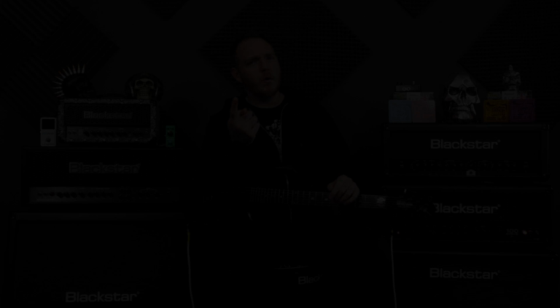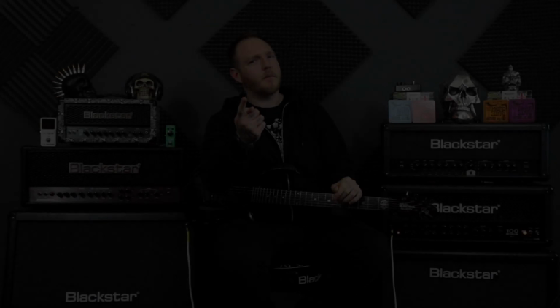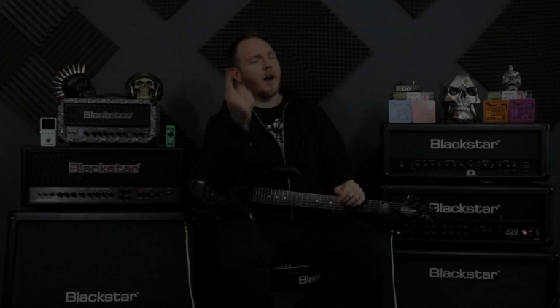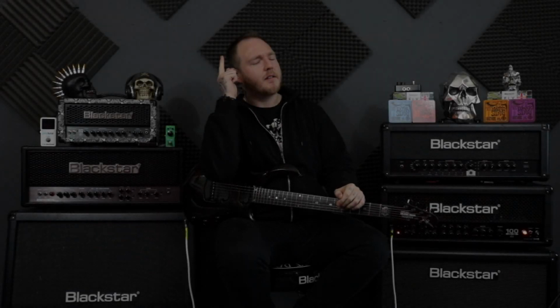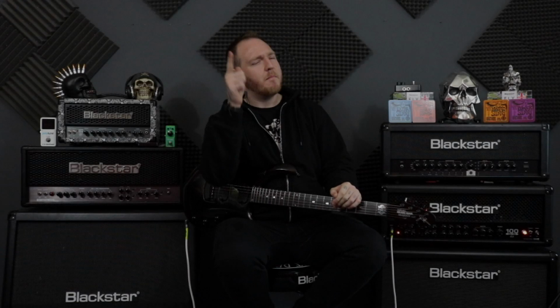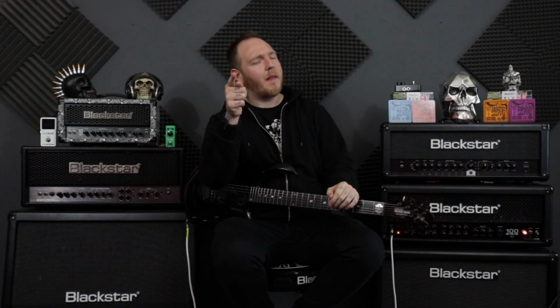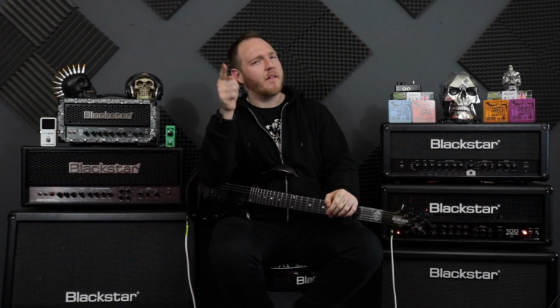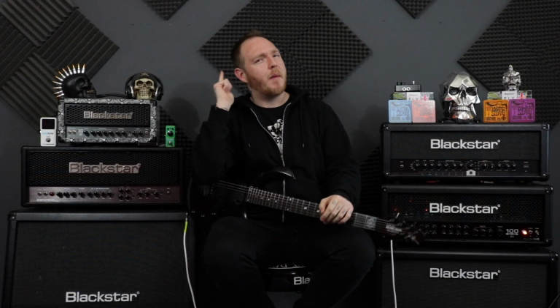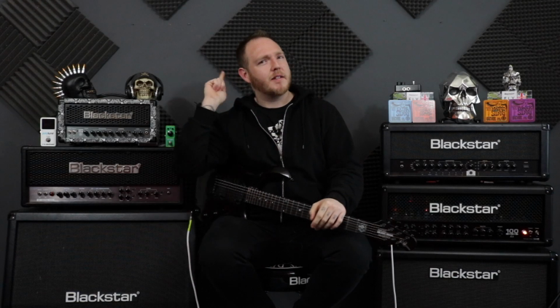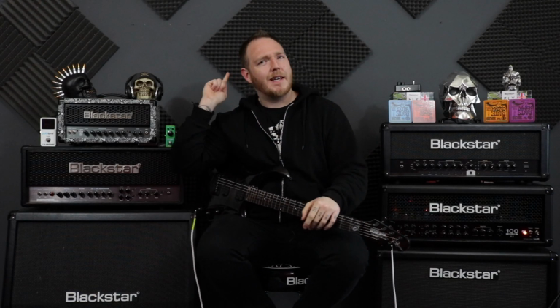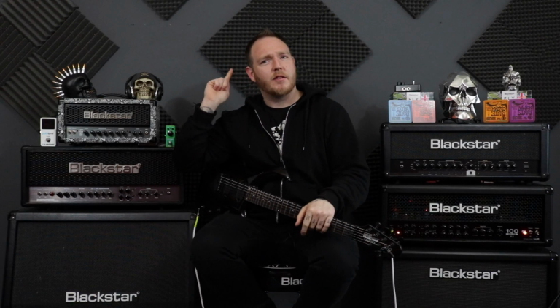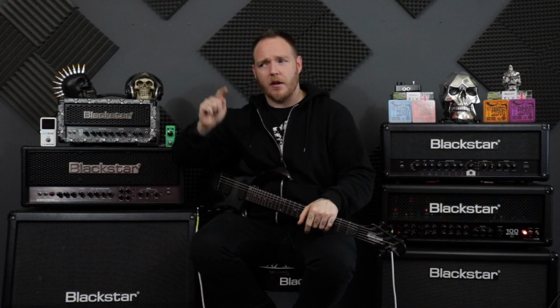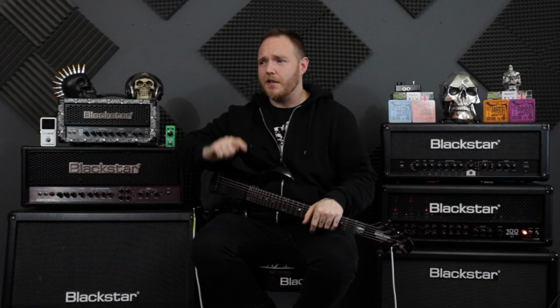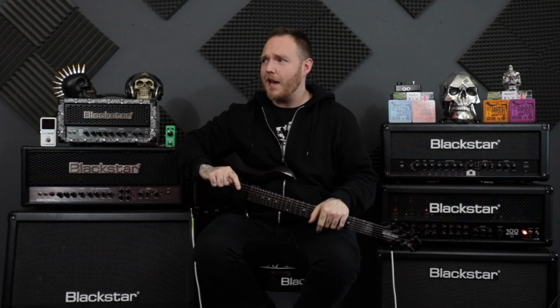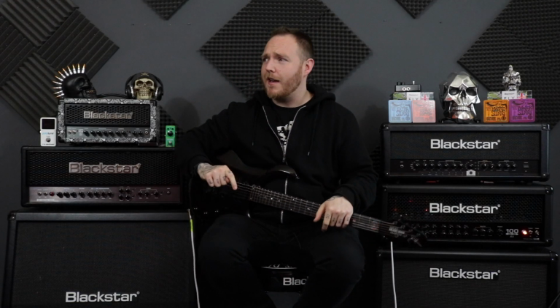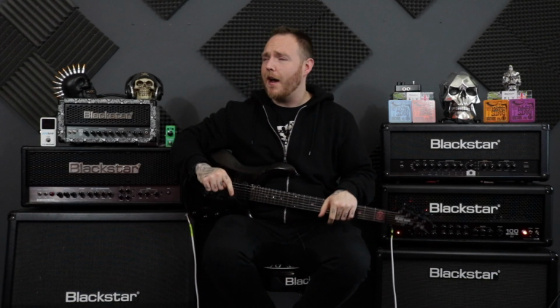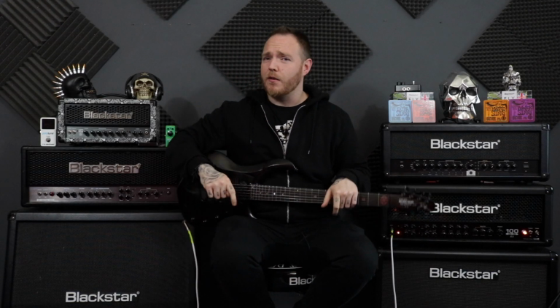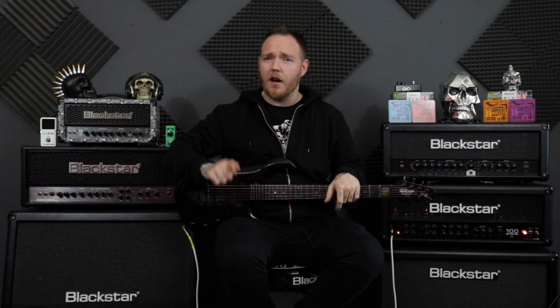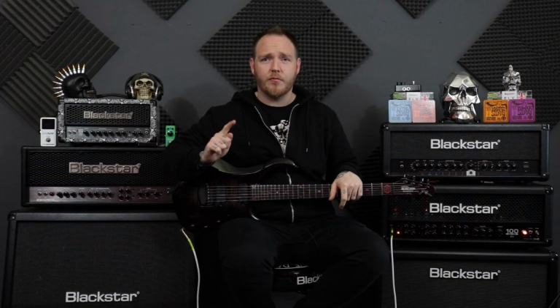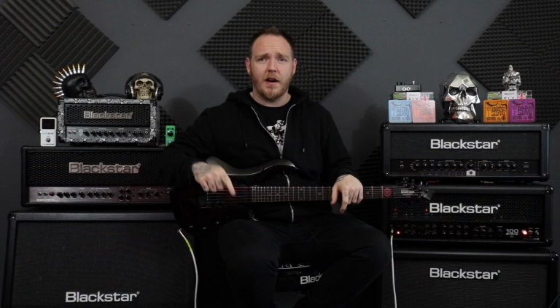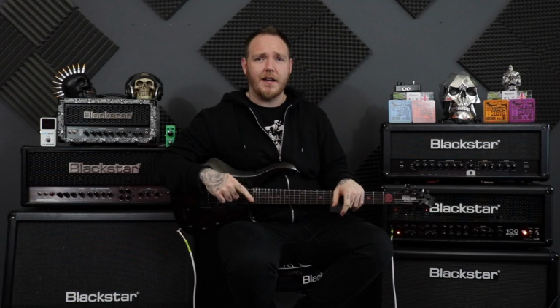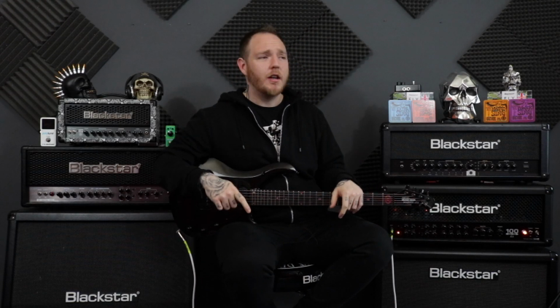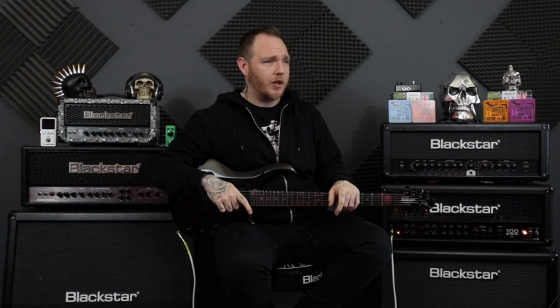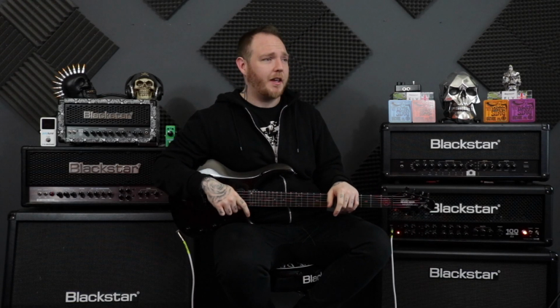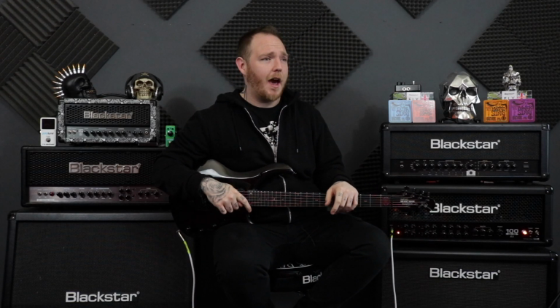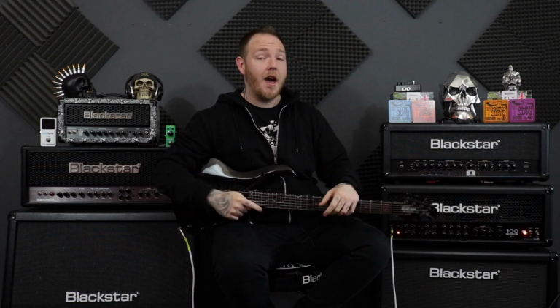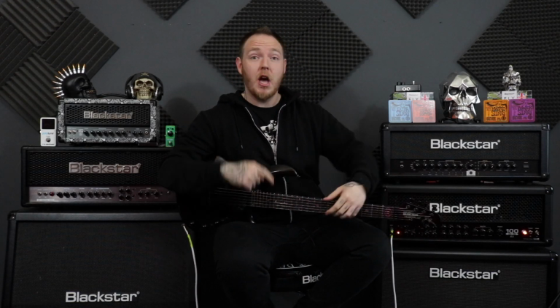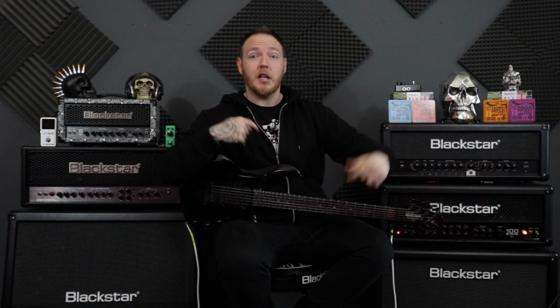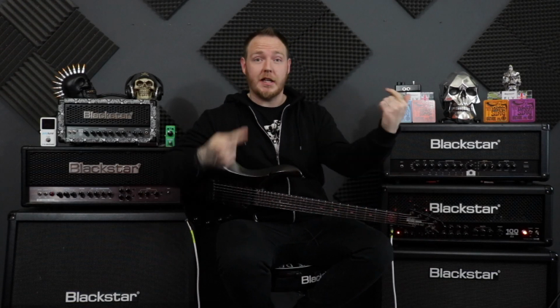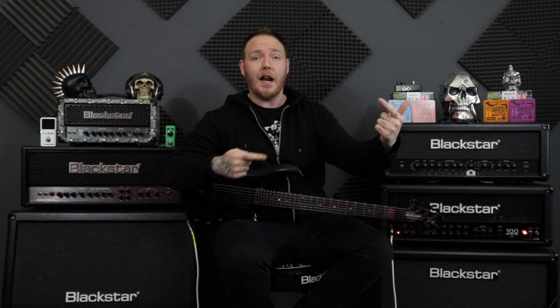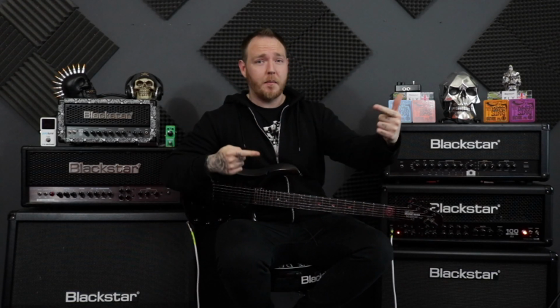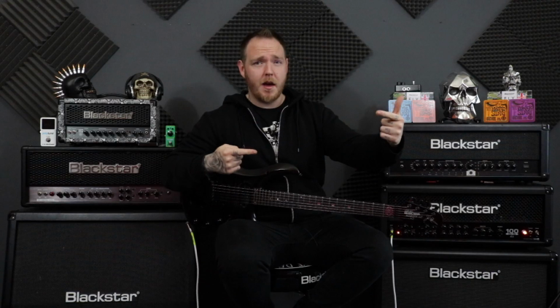What's up guys, Matt the Riffmaster here. So today, are you guys ready to get gallopy?